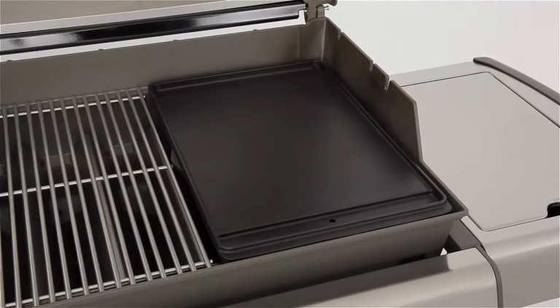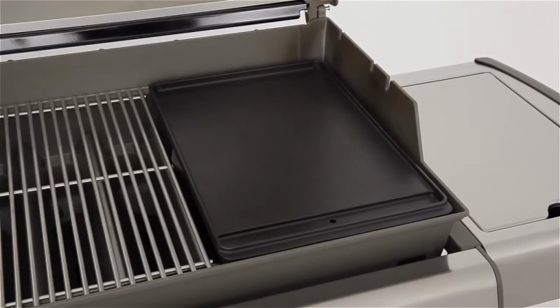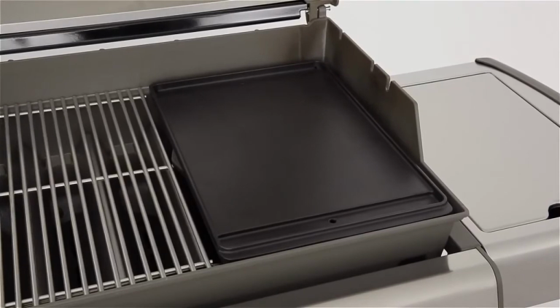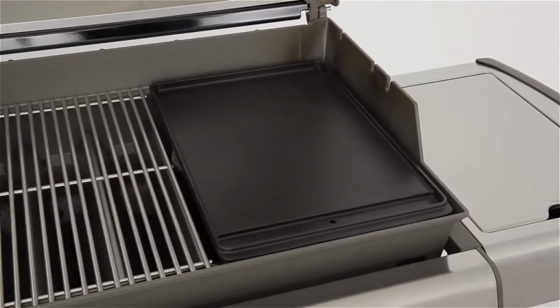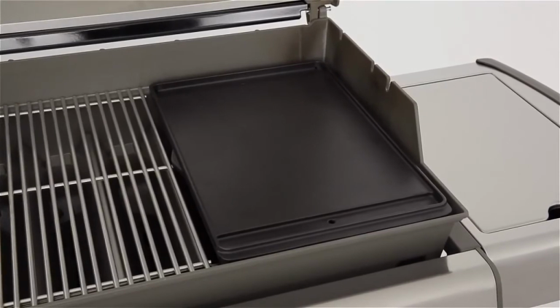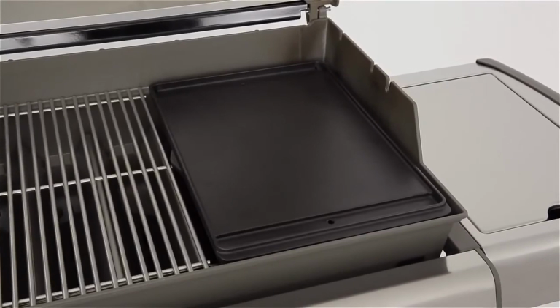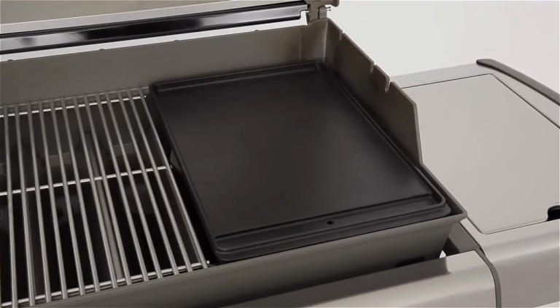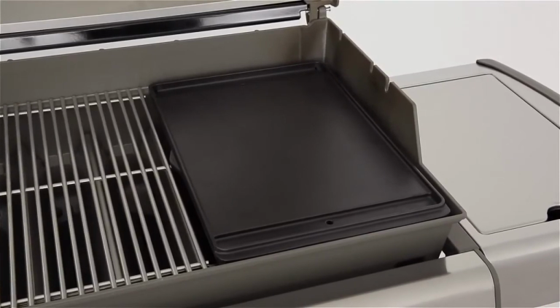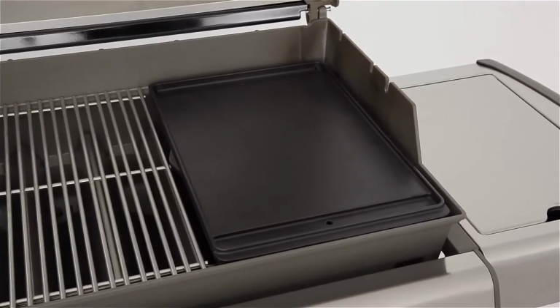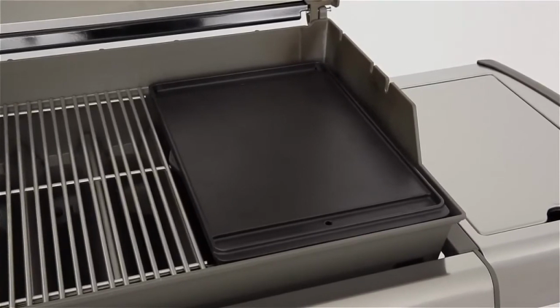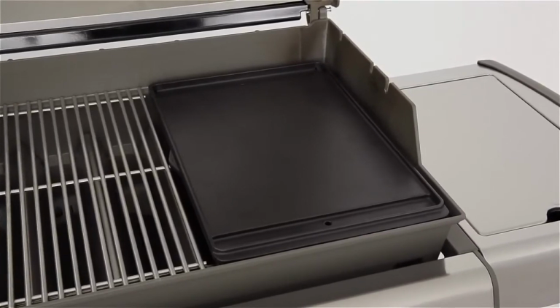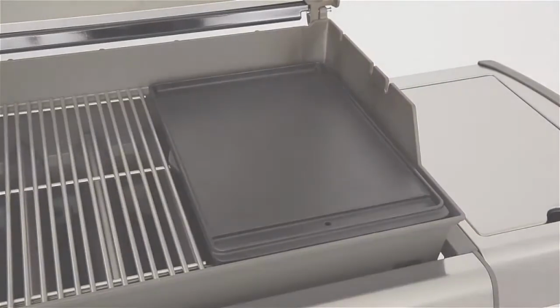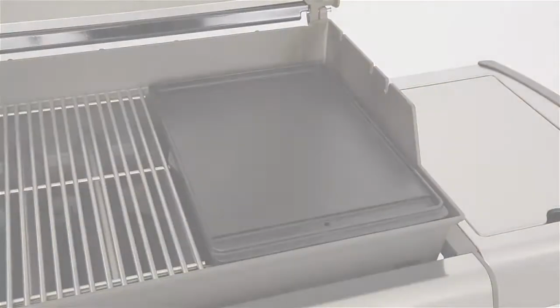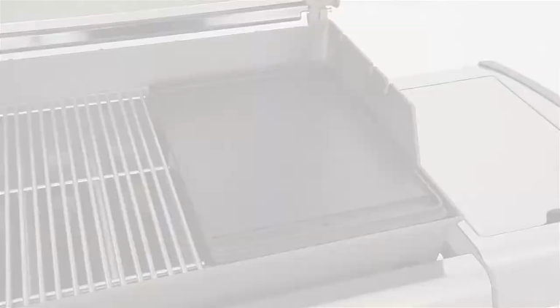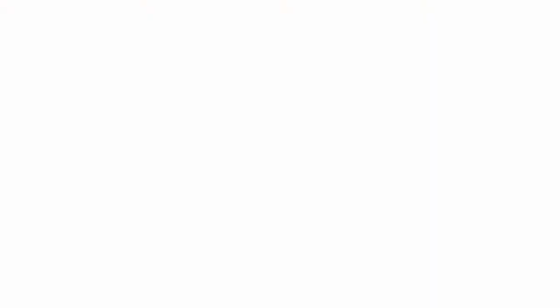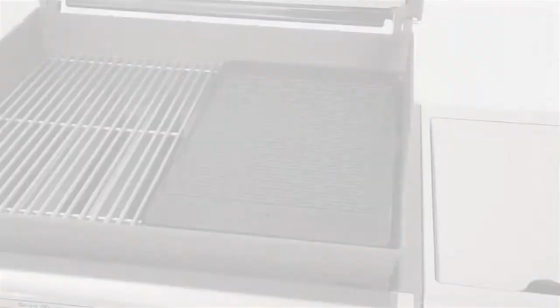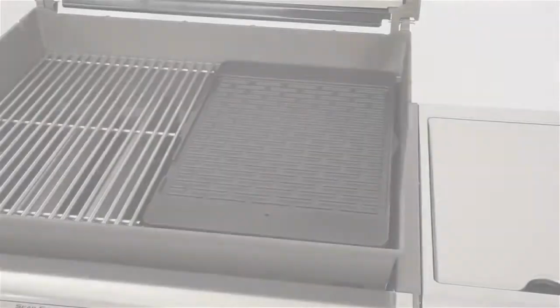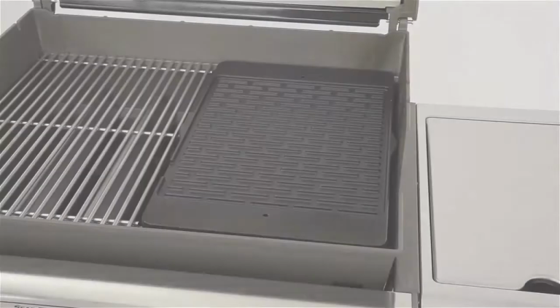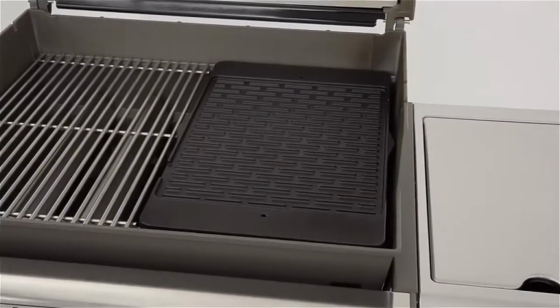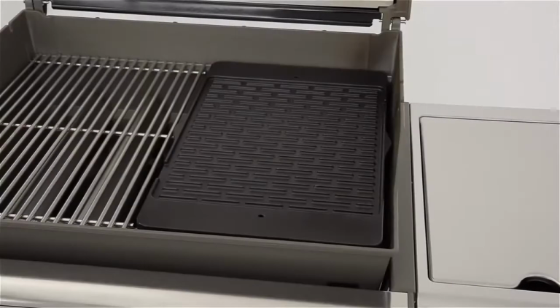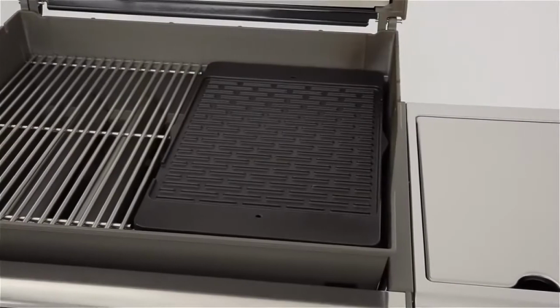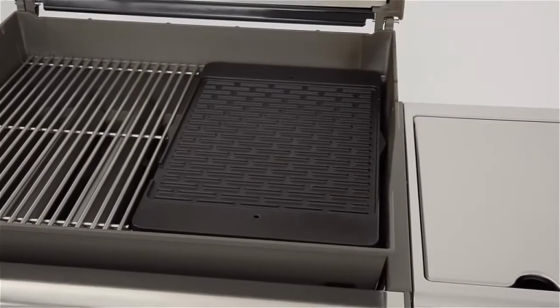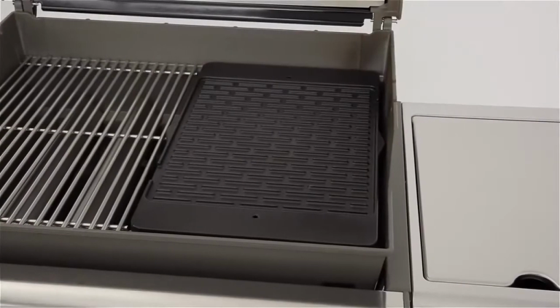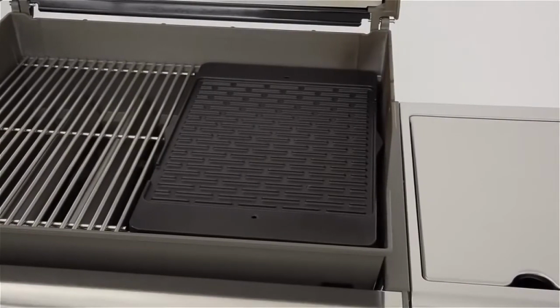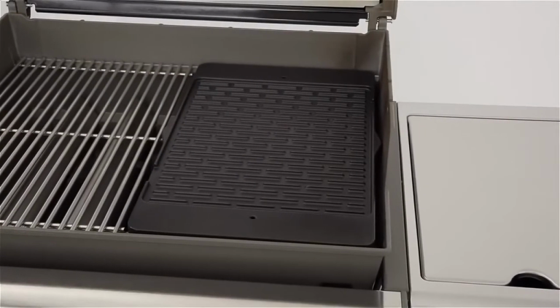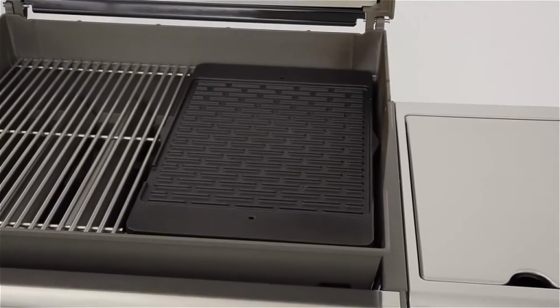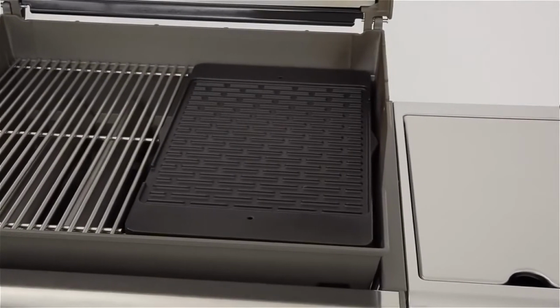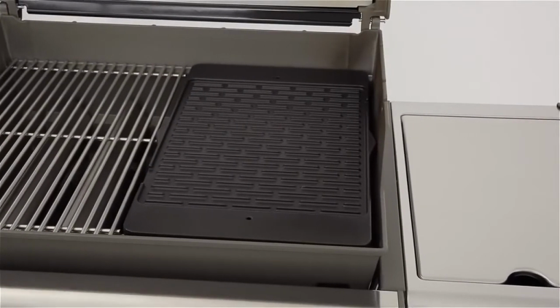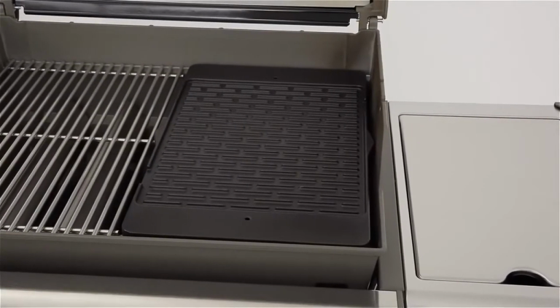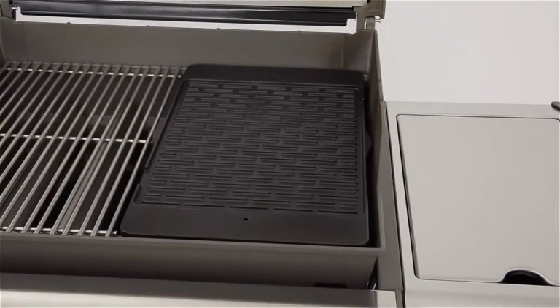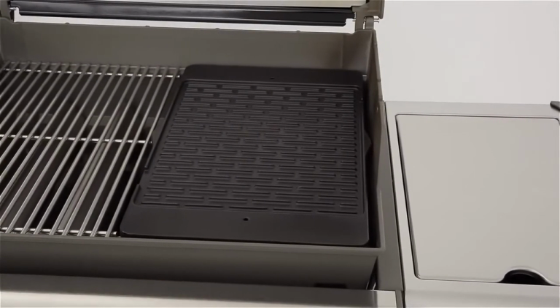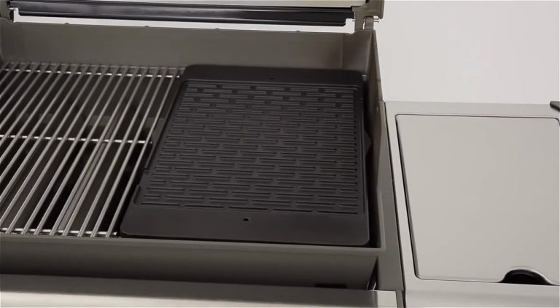This griddle fits all Weber Genesis E and S300 series gas grills.